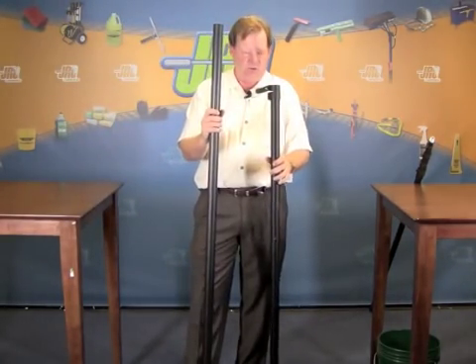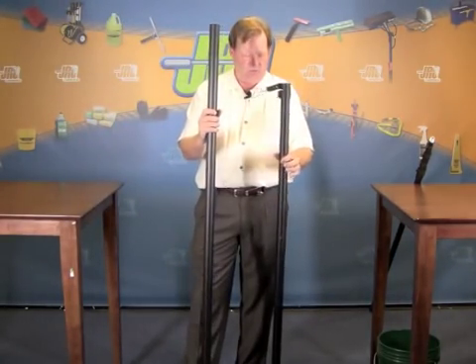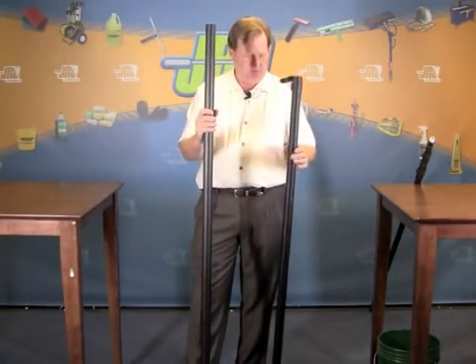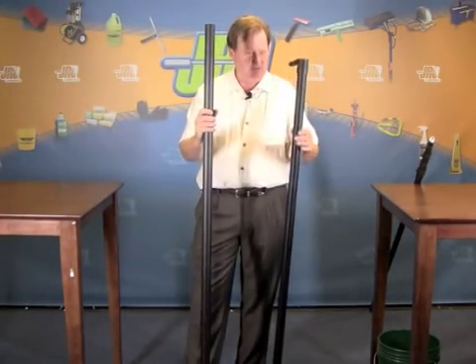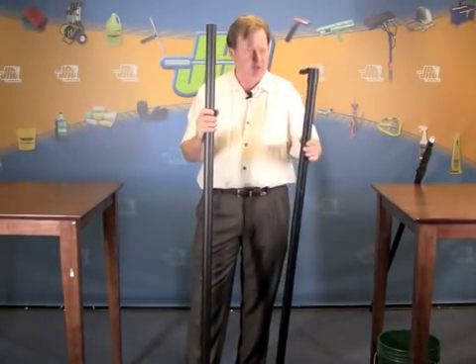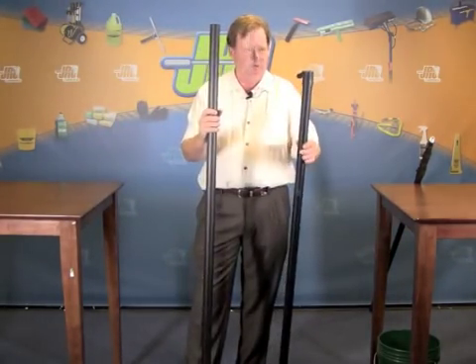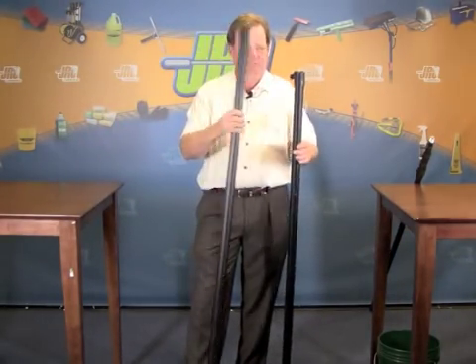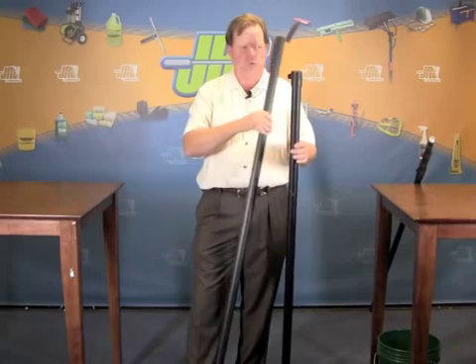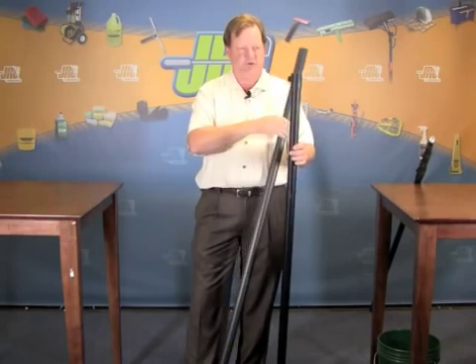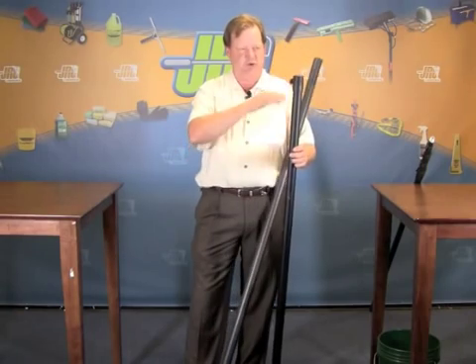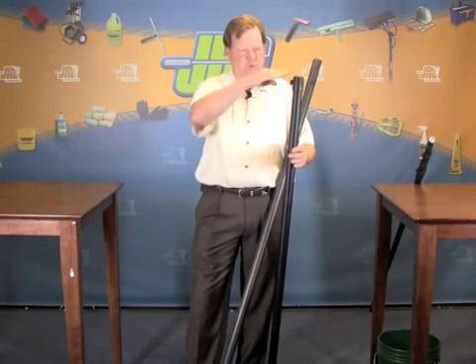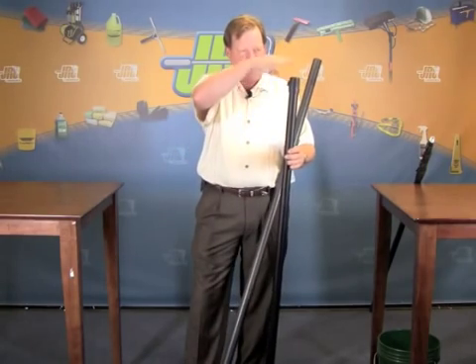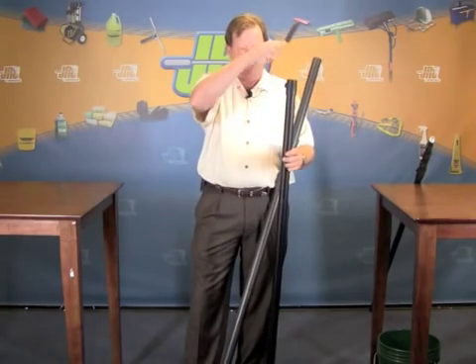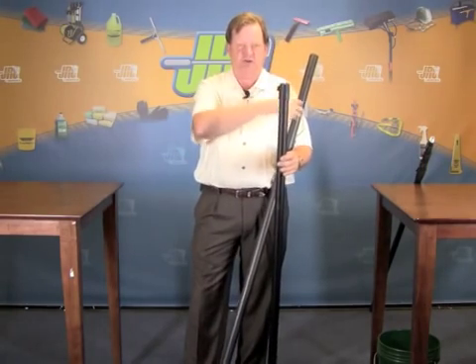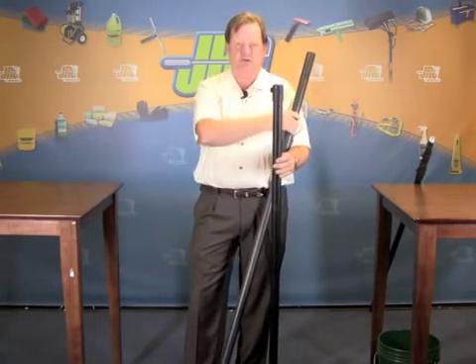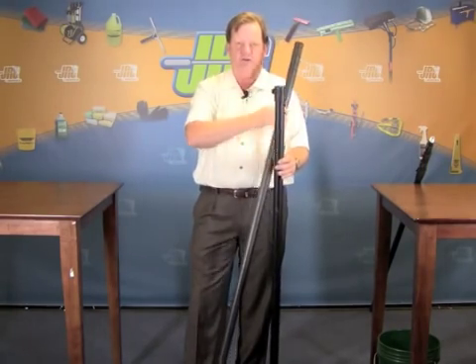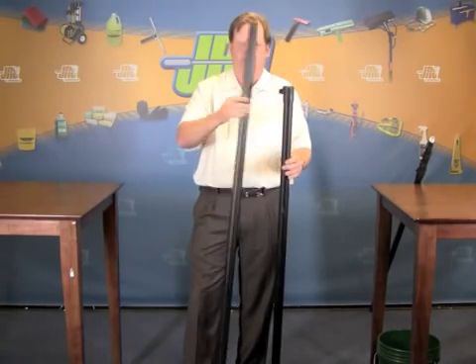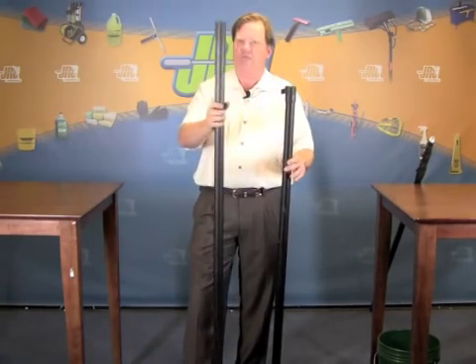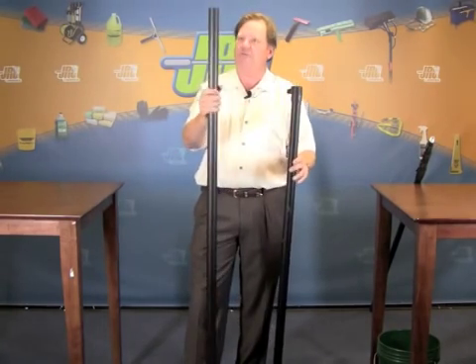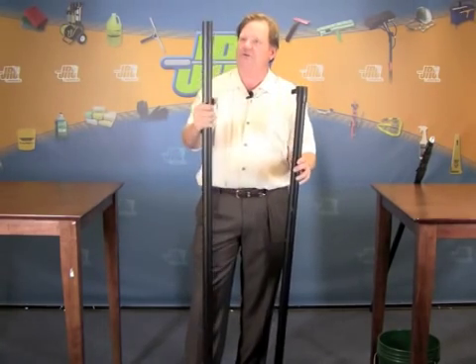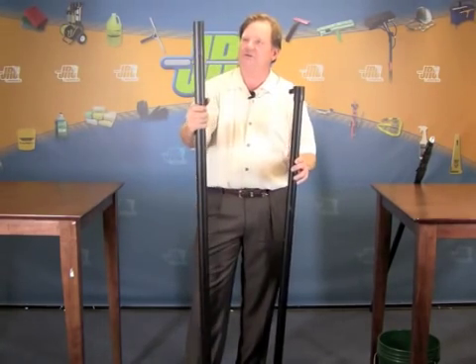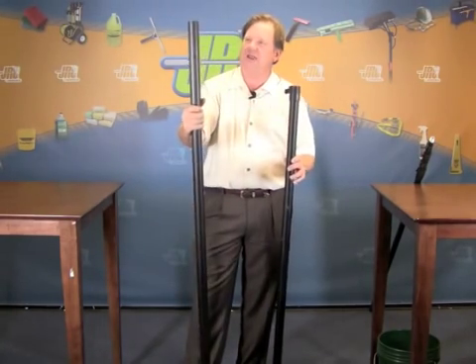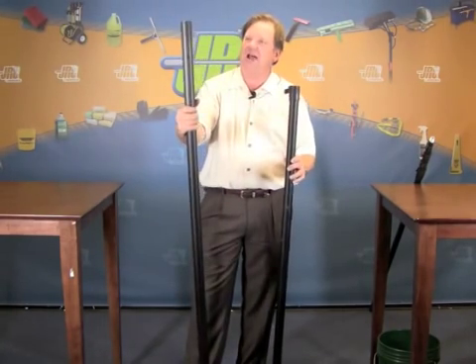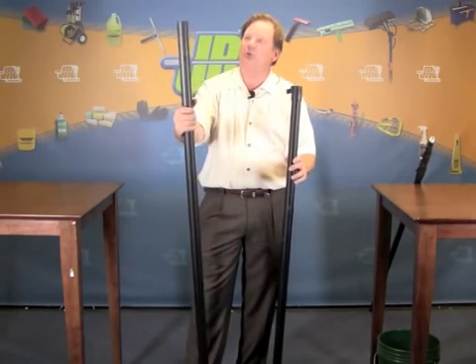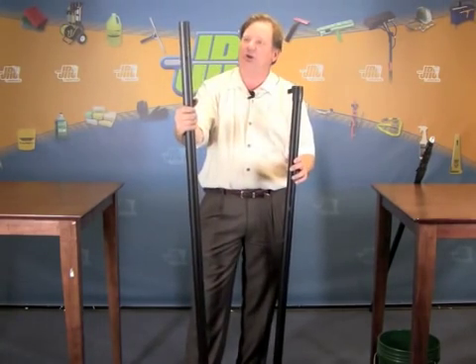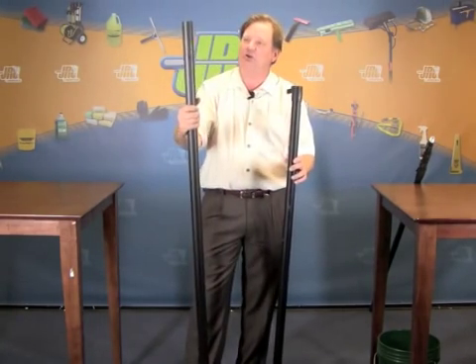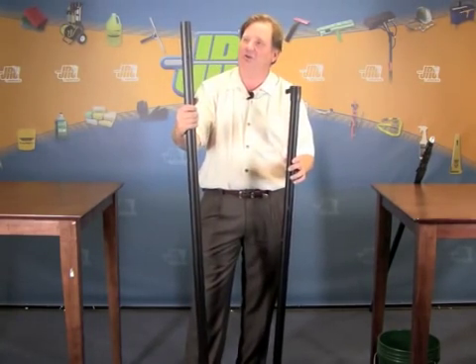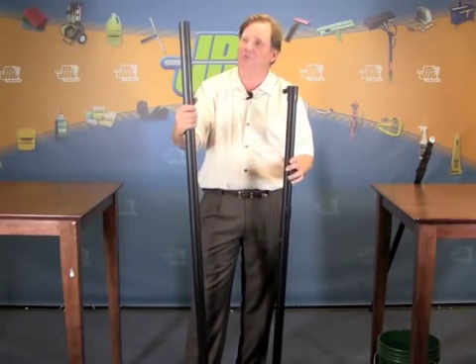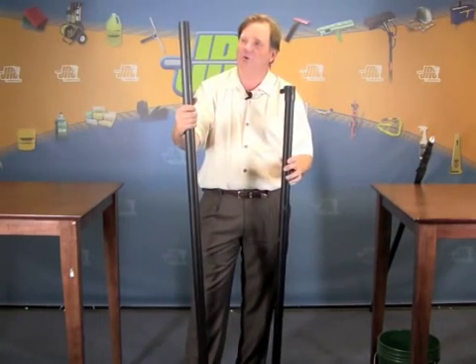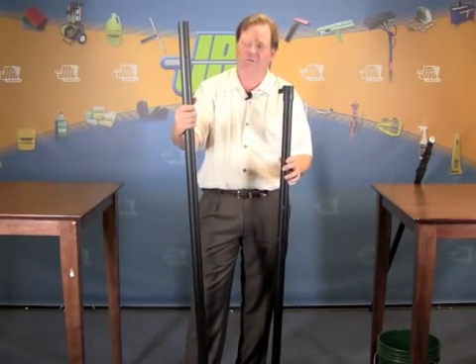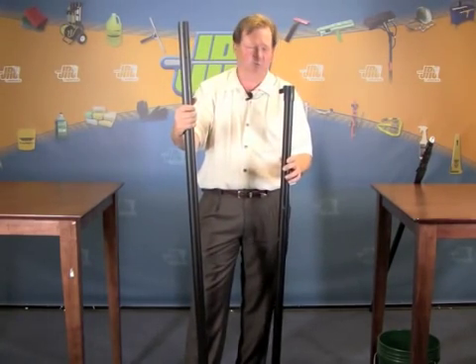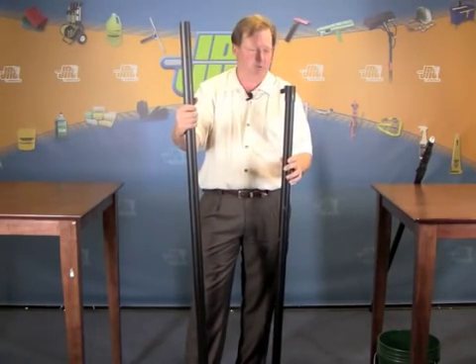So the 31 foot, of course, has shorter sections. This is the handle section on a 41 foot pole.